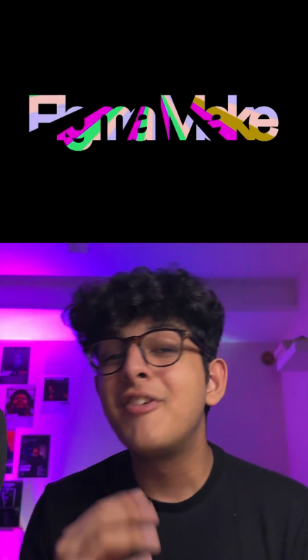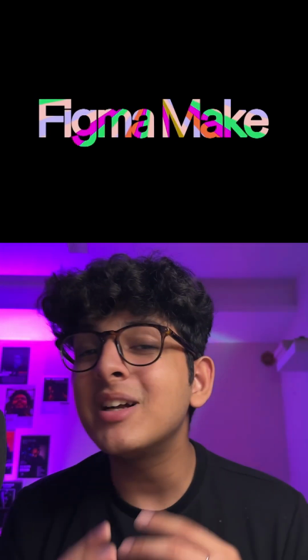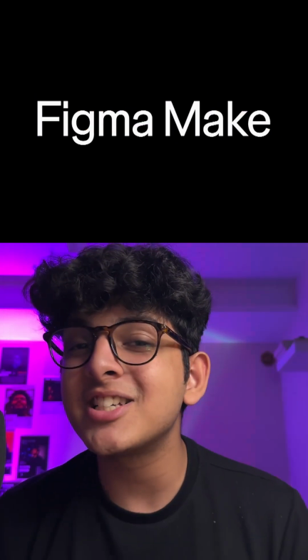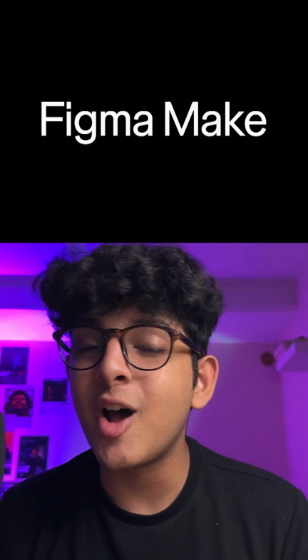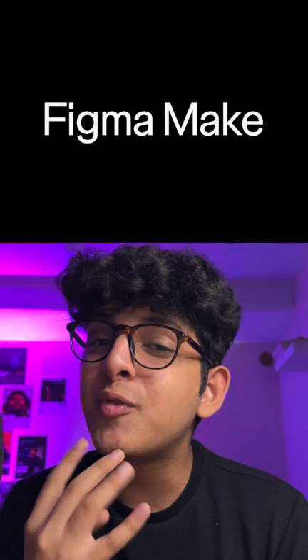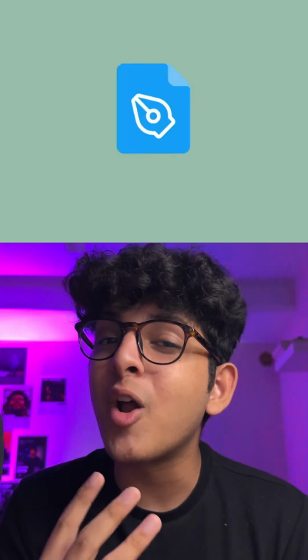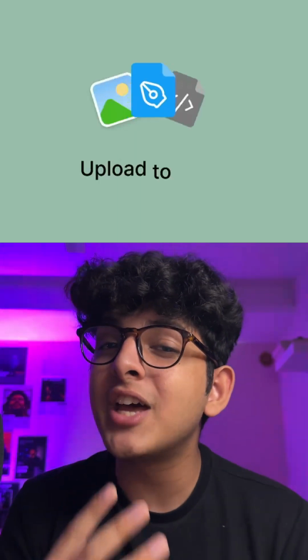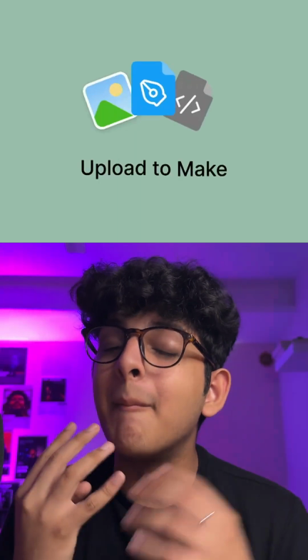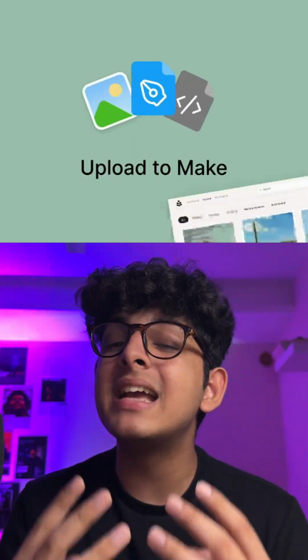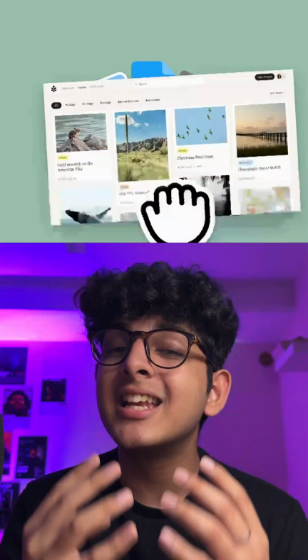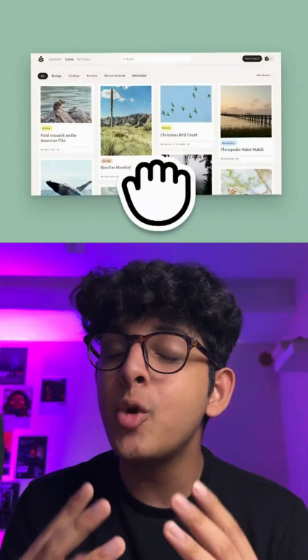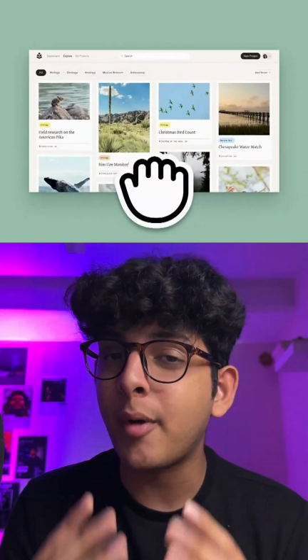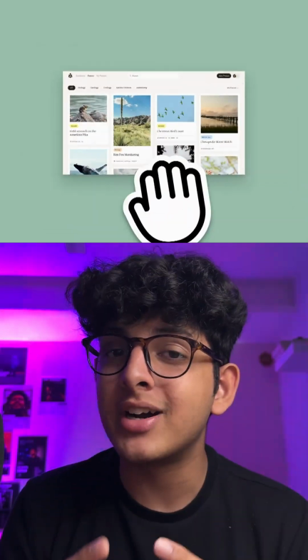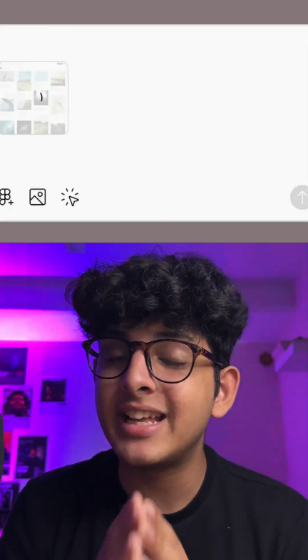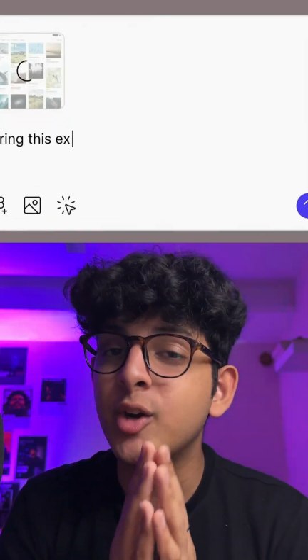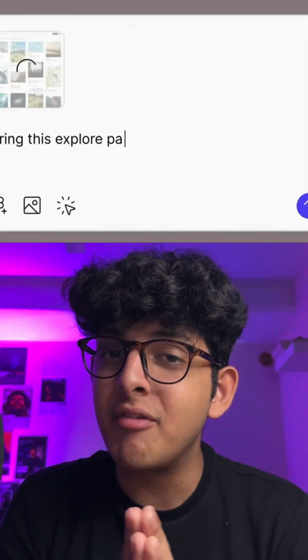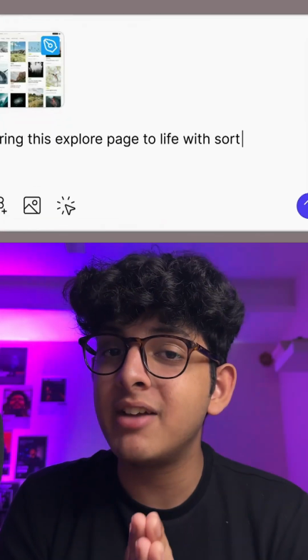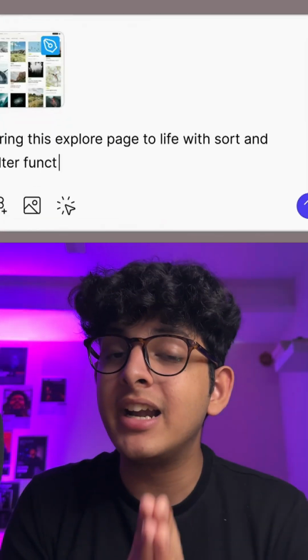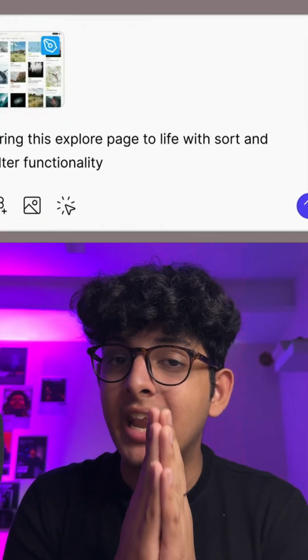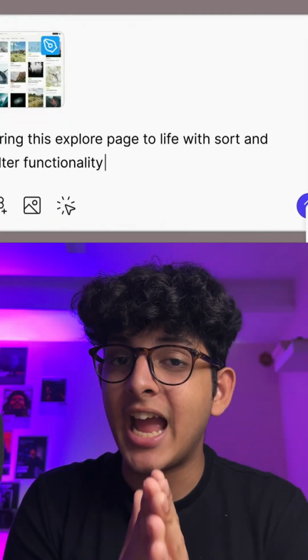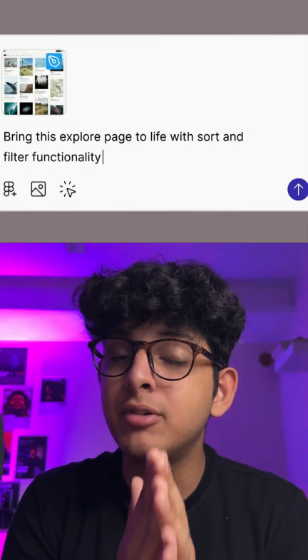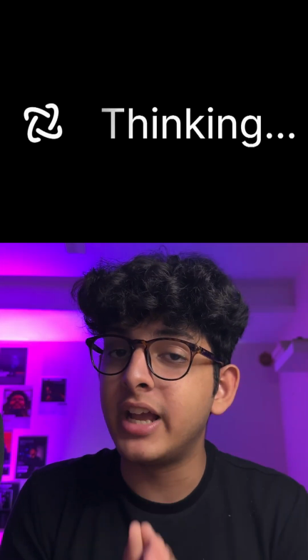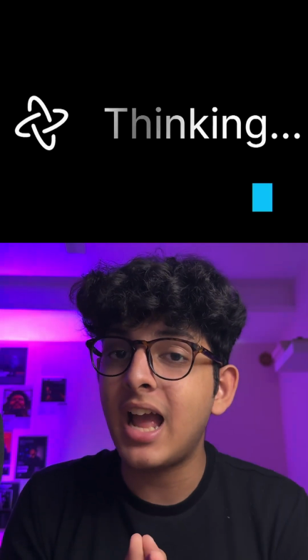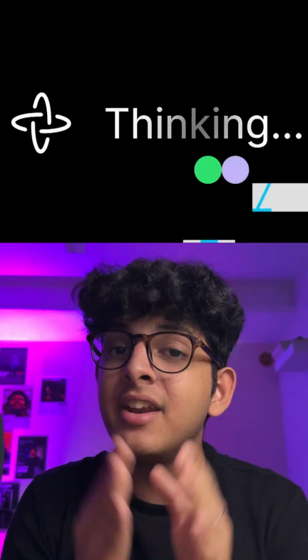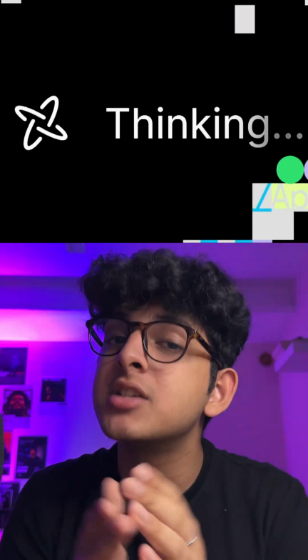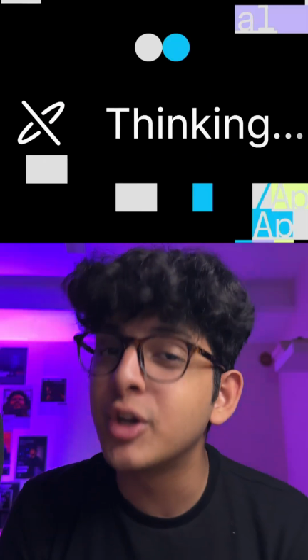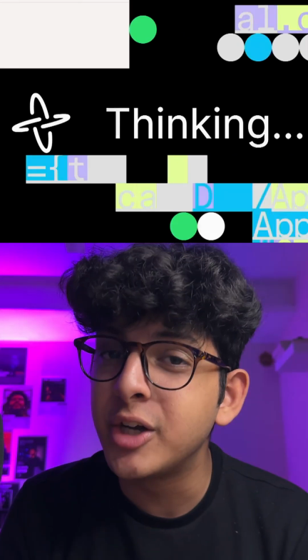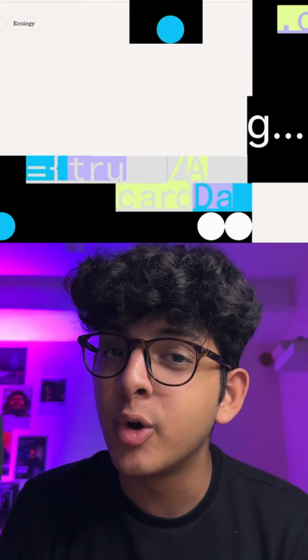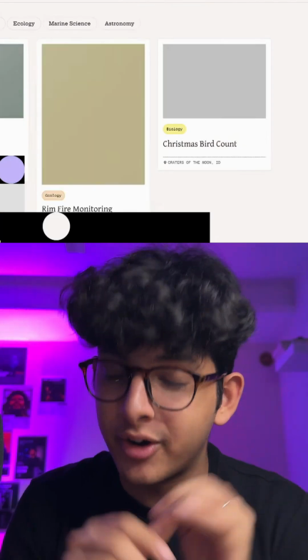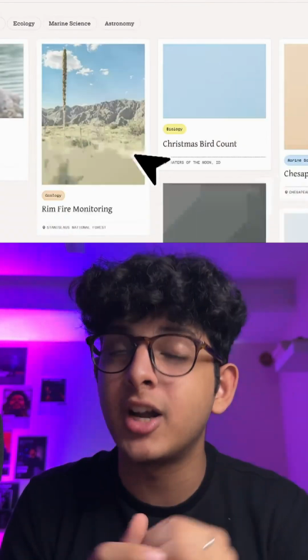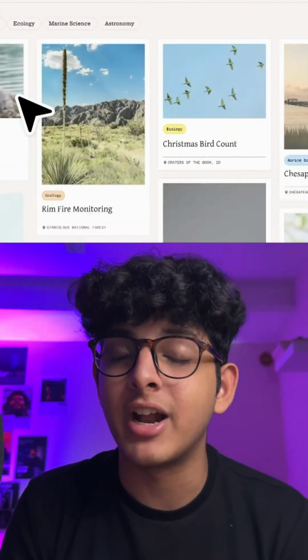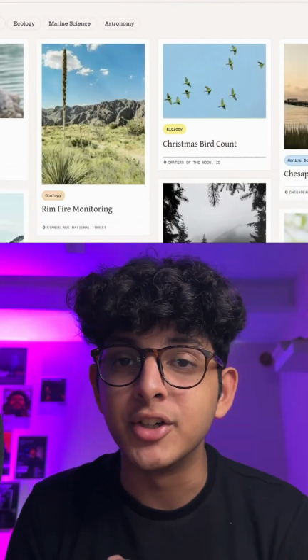Figma just announced four of their amazing new products in their Config event live today, and here's what you need to know right now, right here.